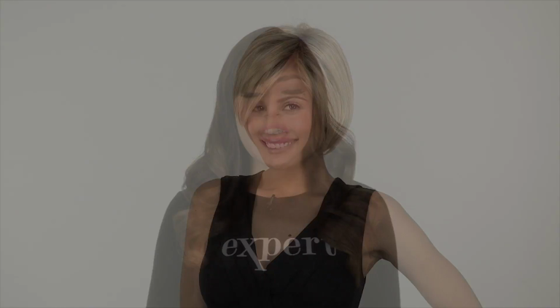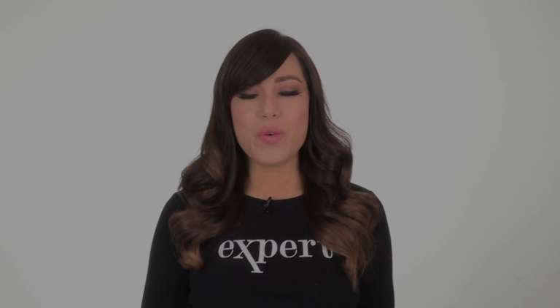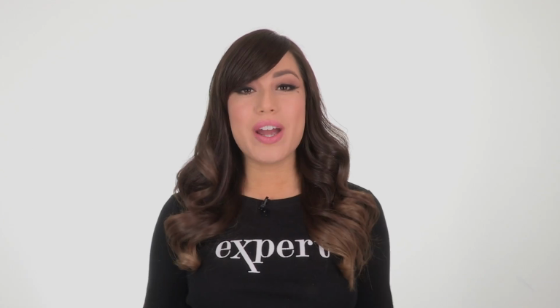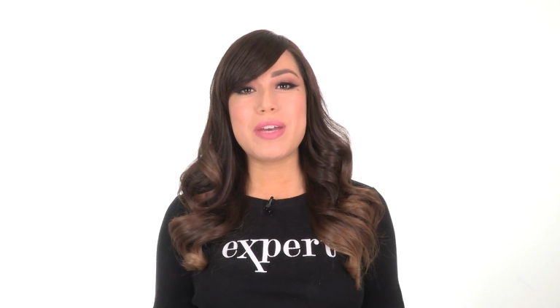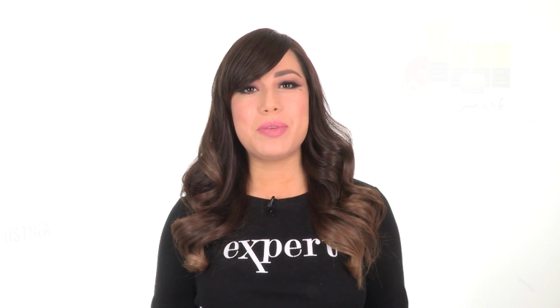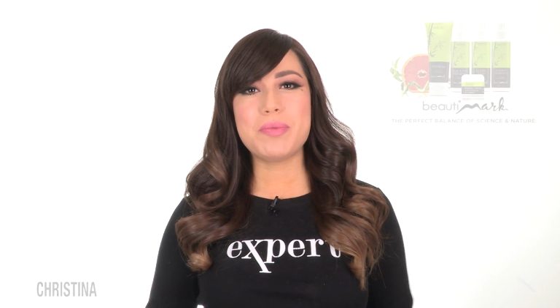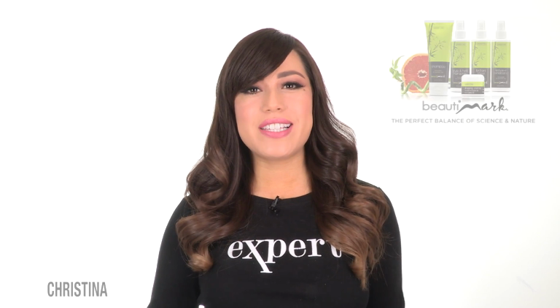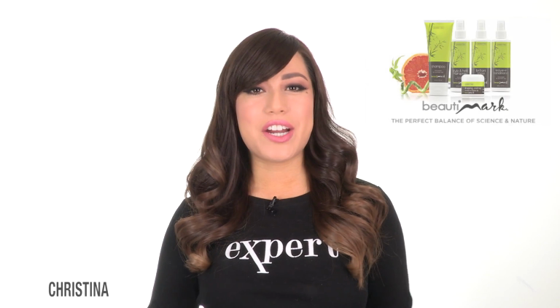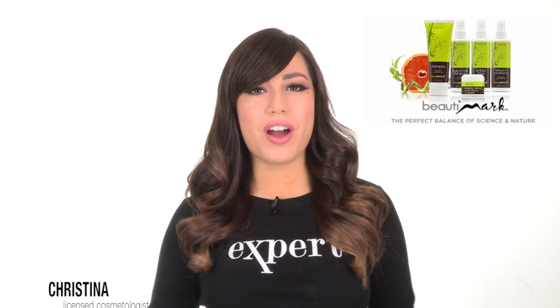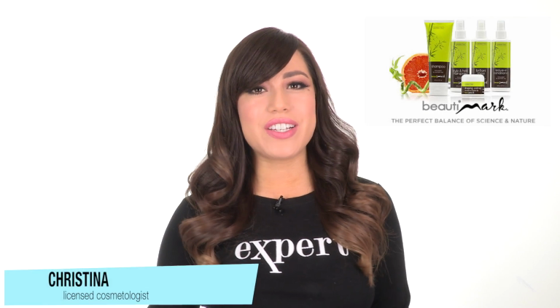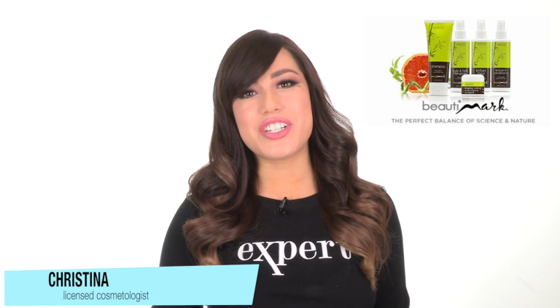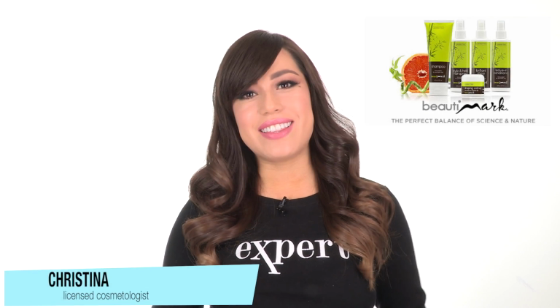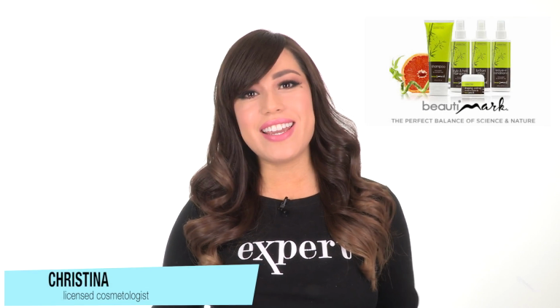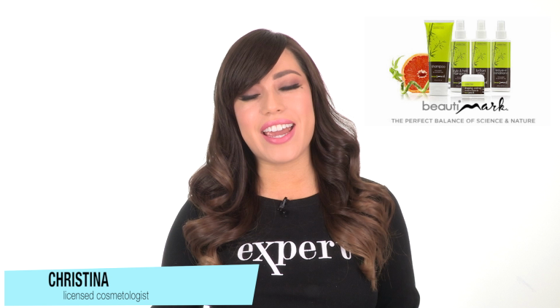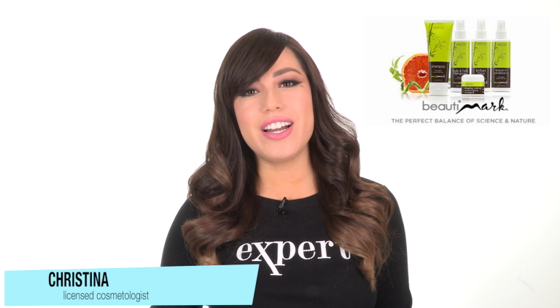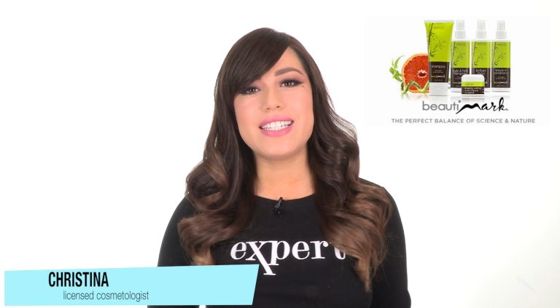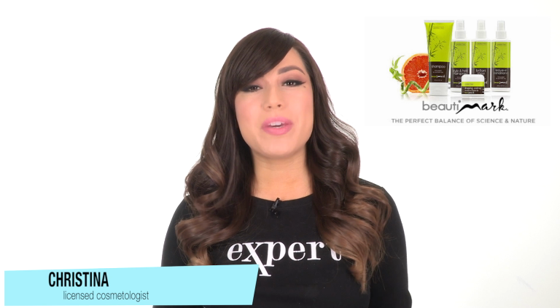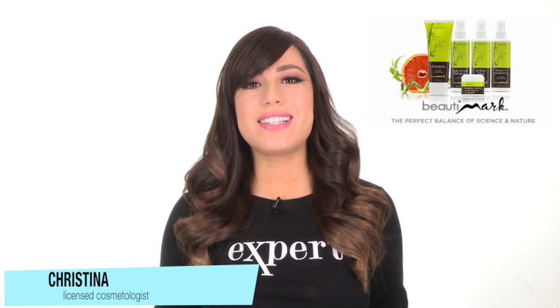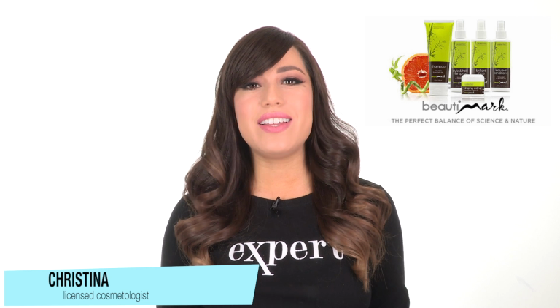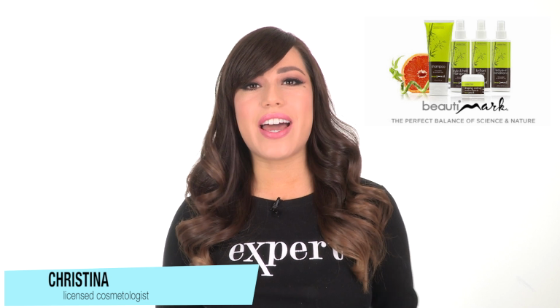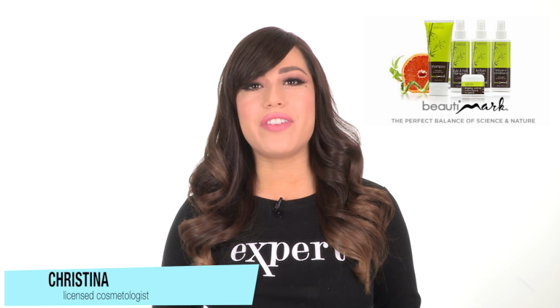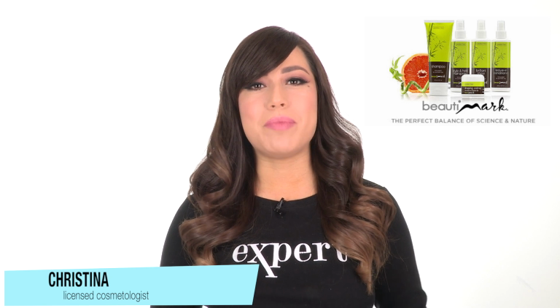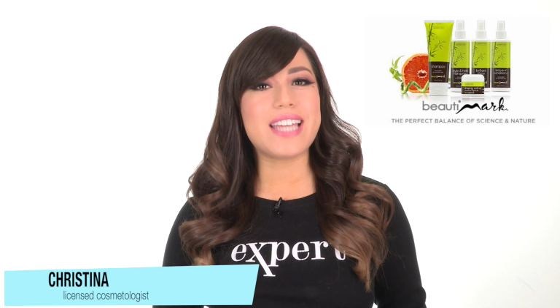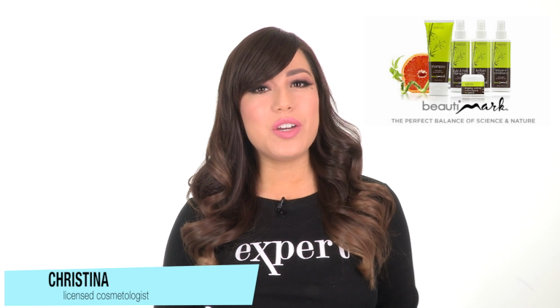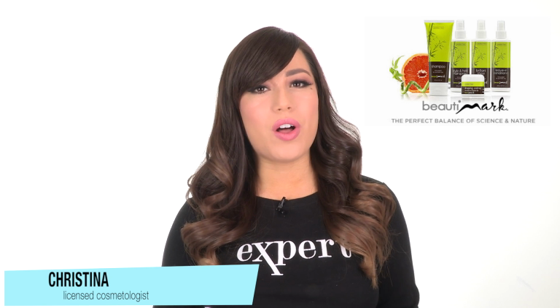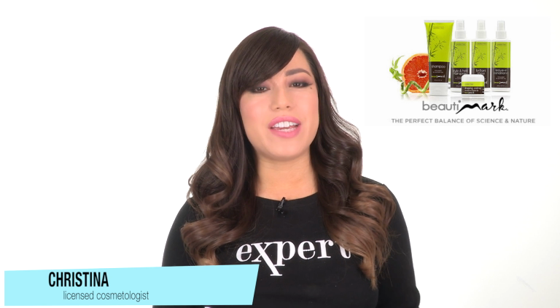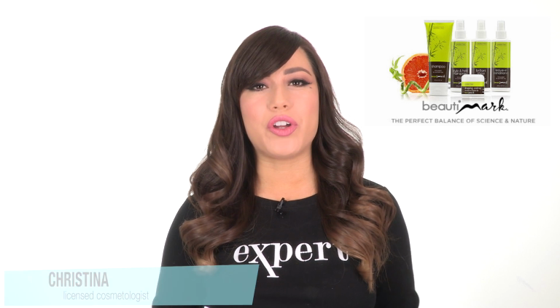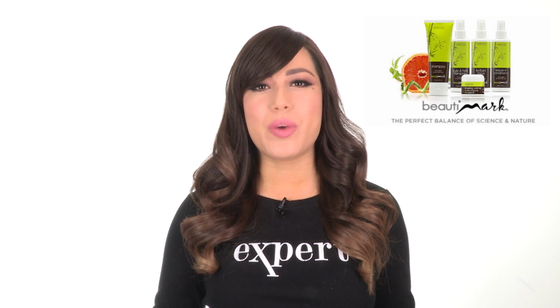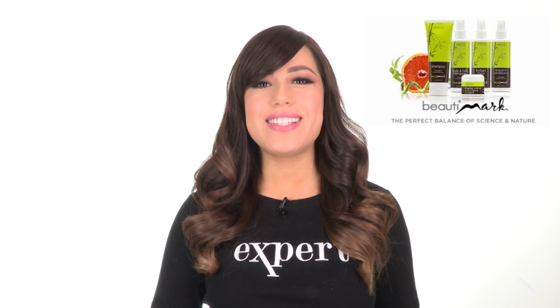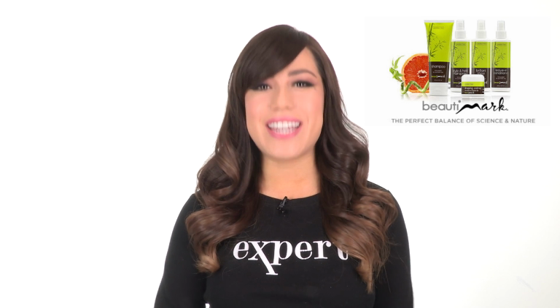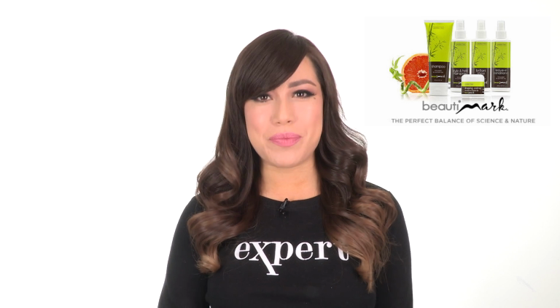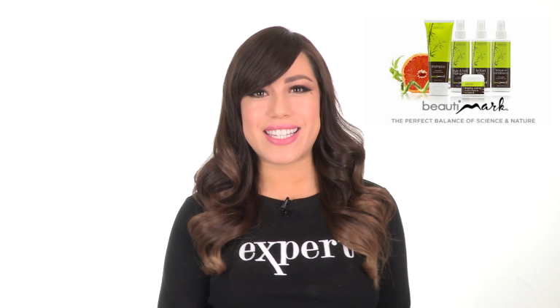We recommend BeautiMark Care products for synthetic hair to help extend the life and maintain the quality of all your wigs and hair pieces.